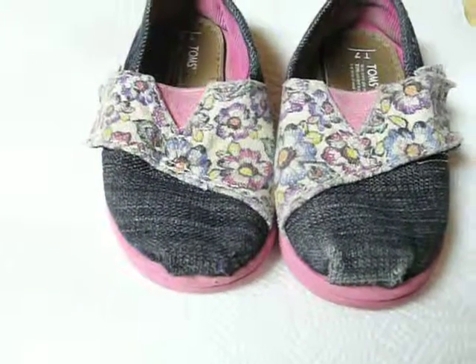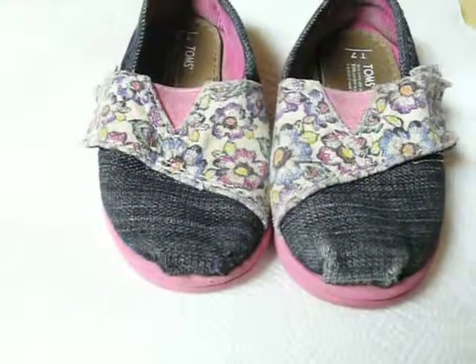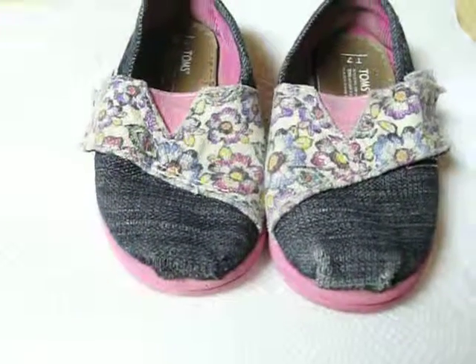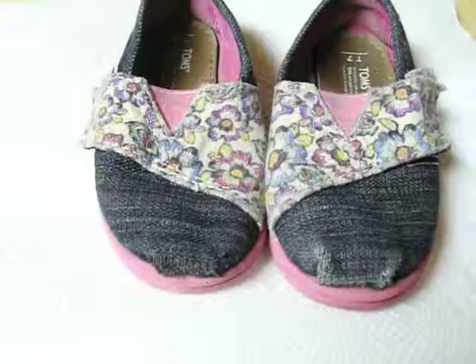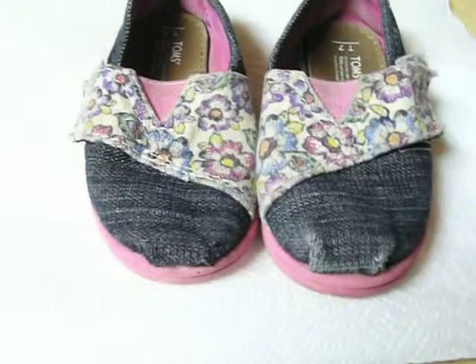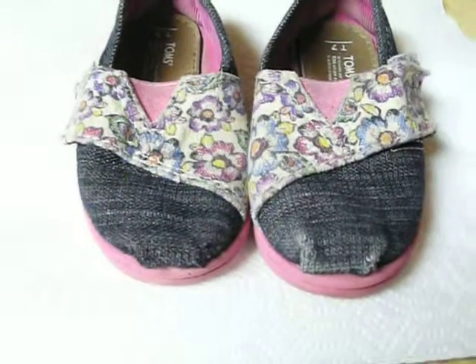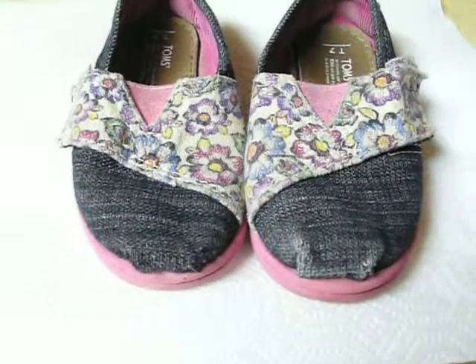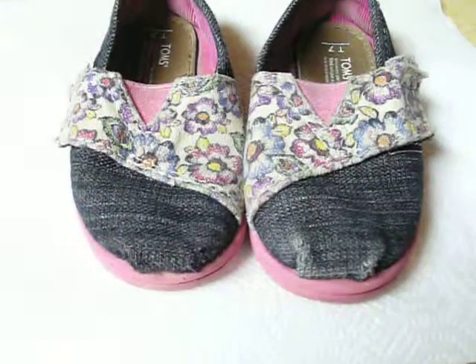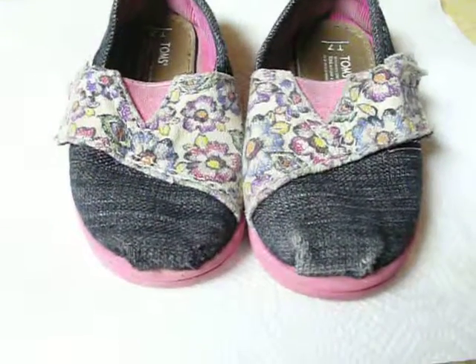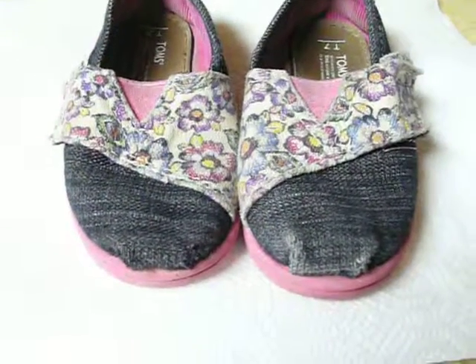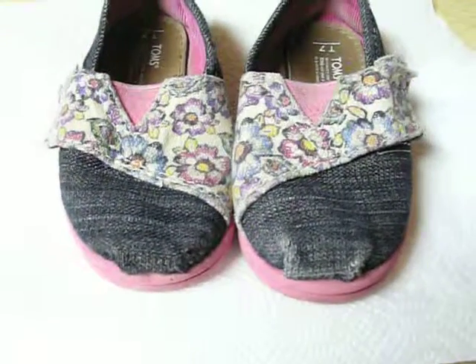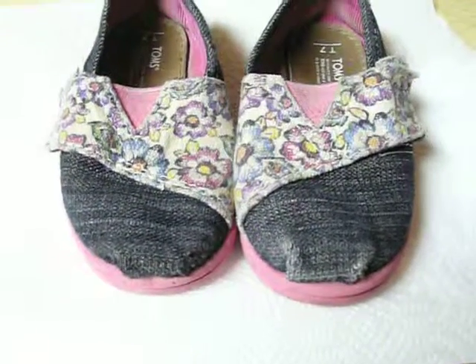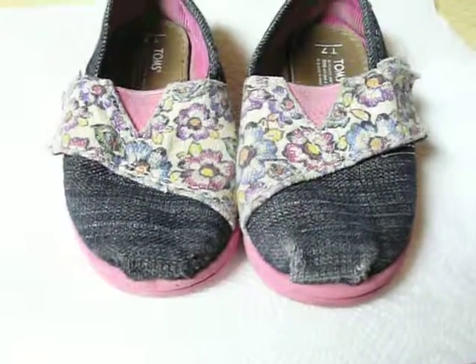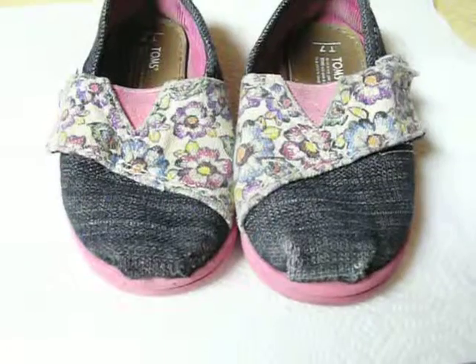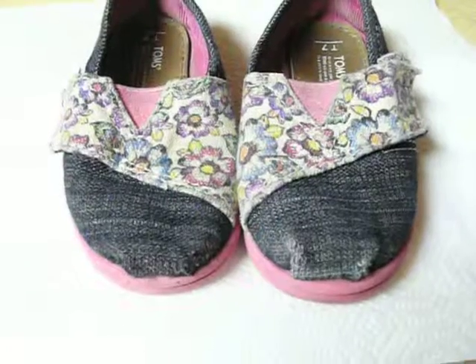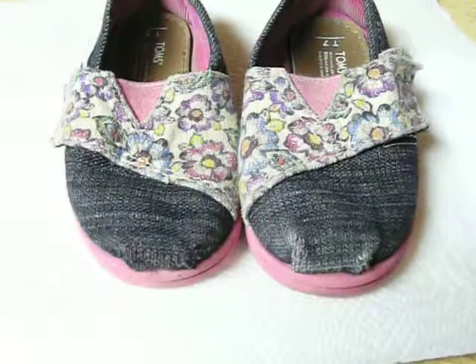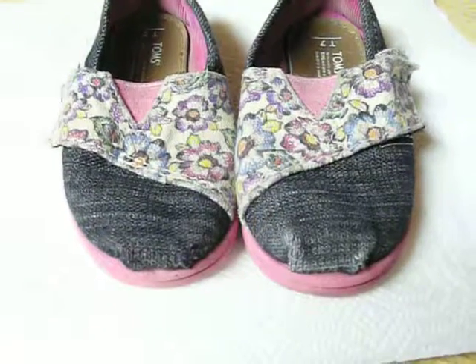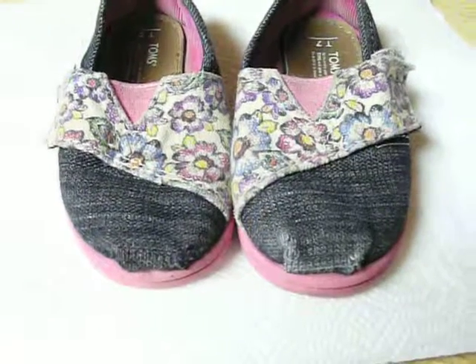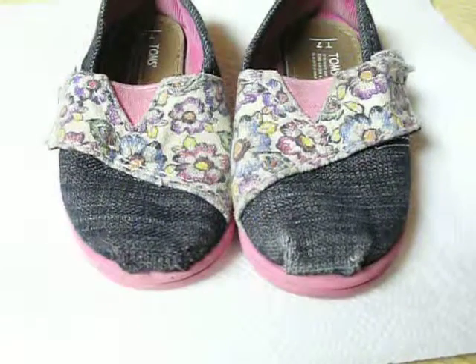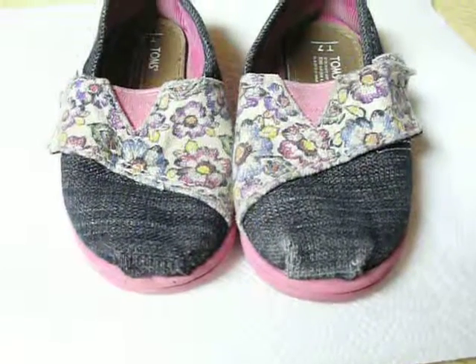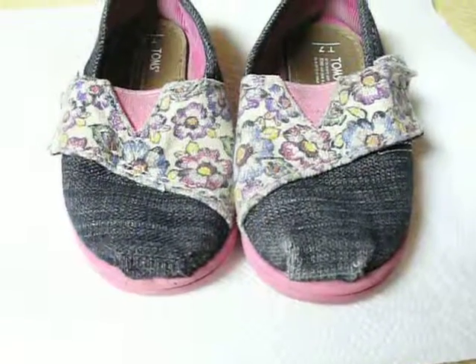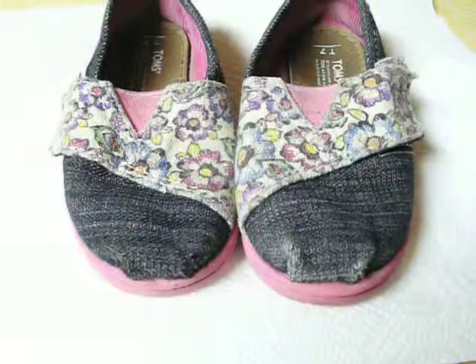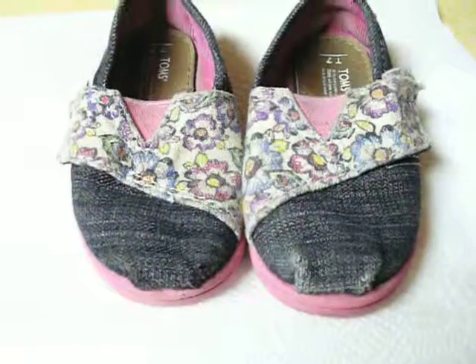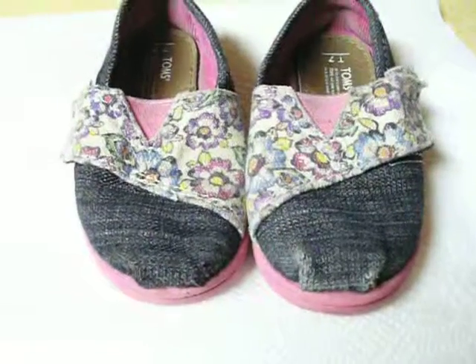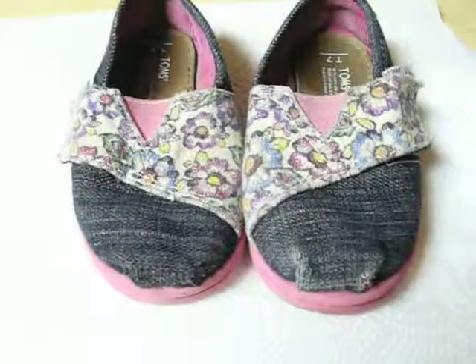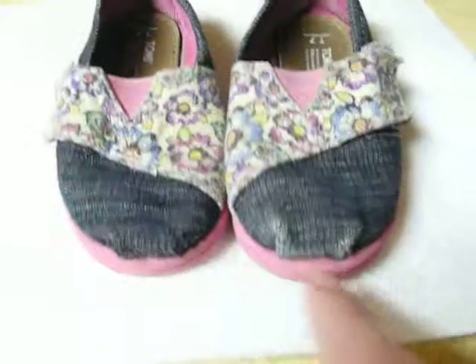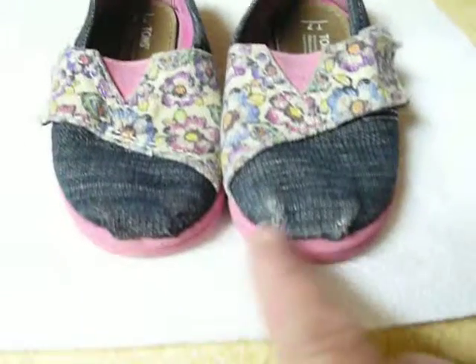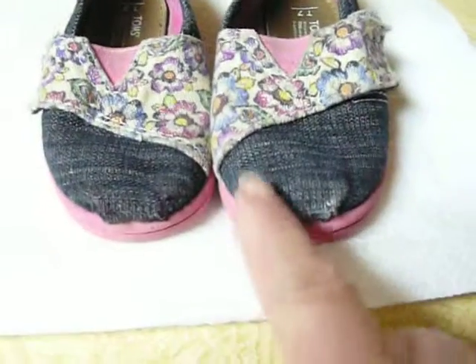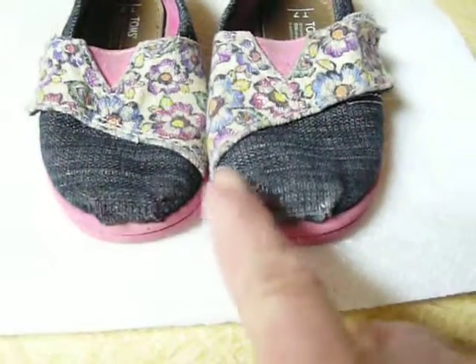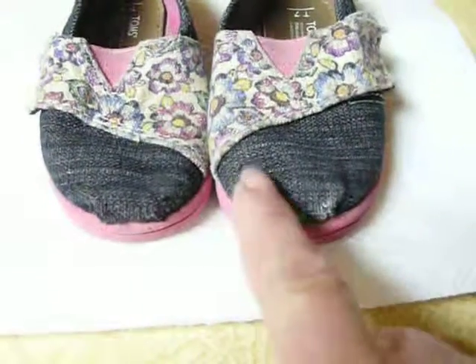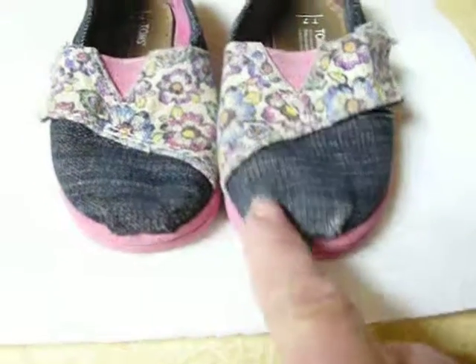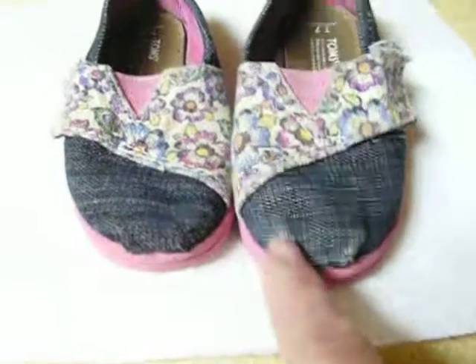That is how you fix fabric shoes to cover up wear and tear.